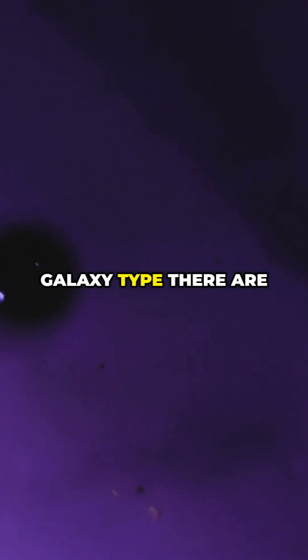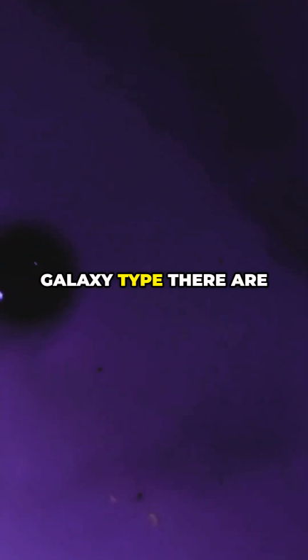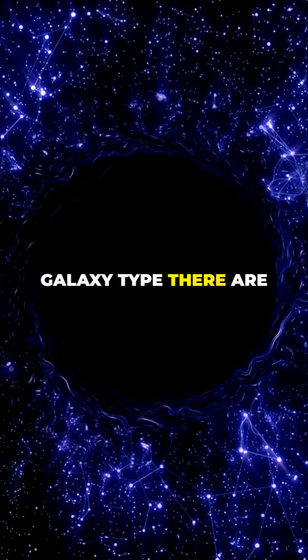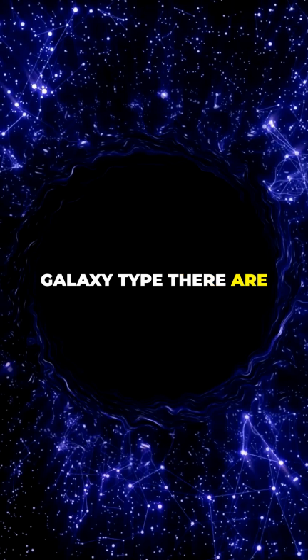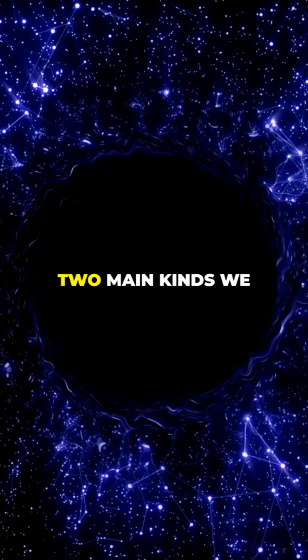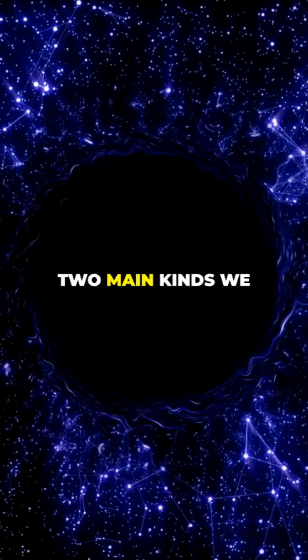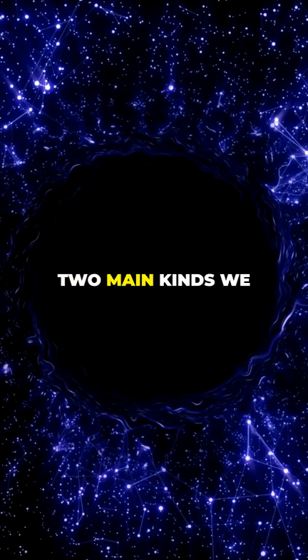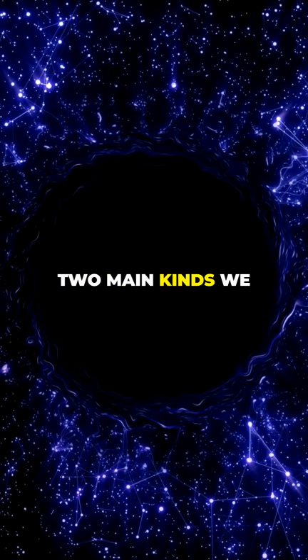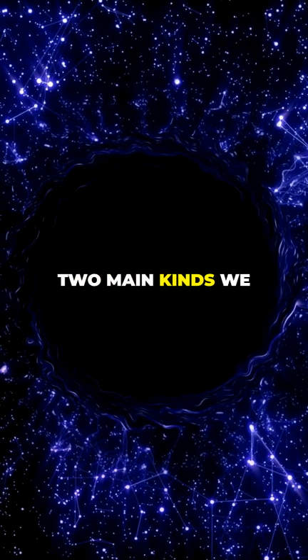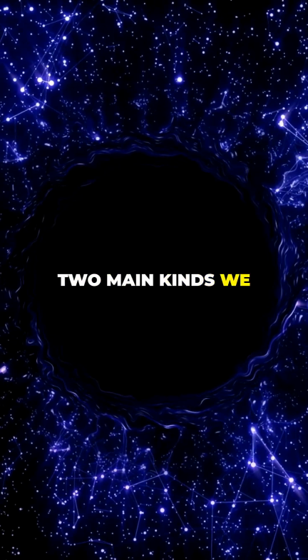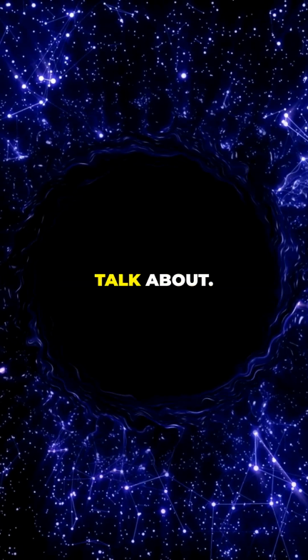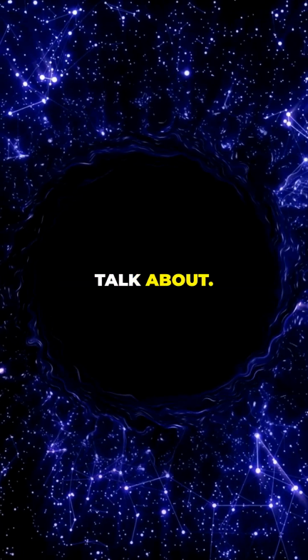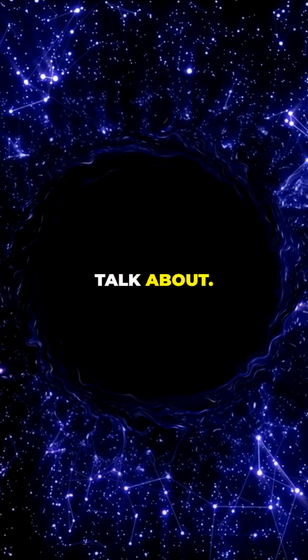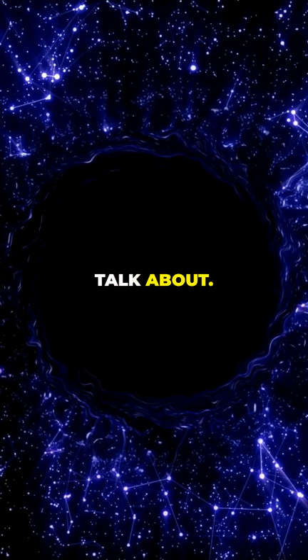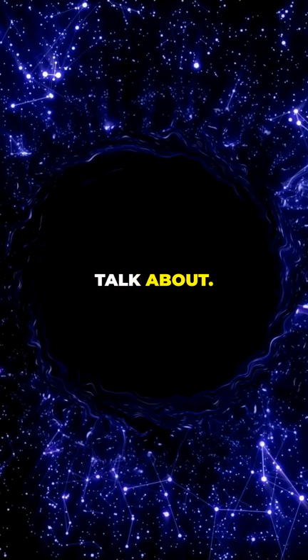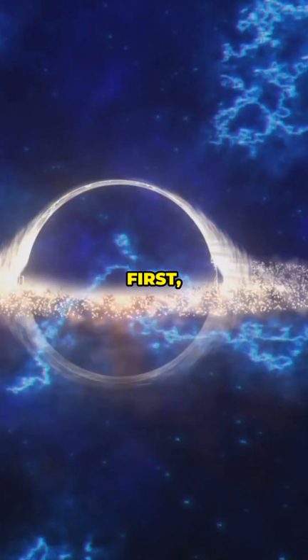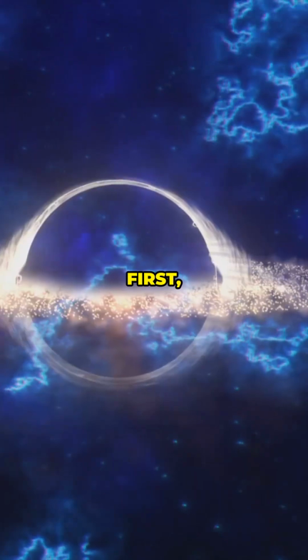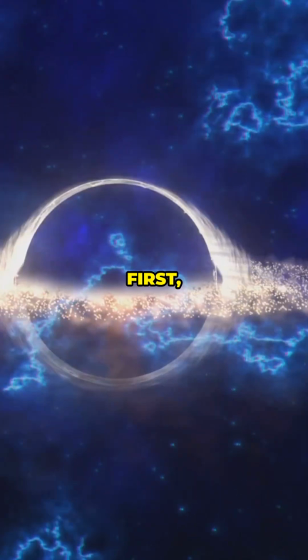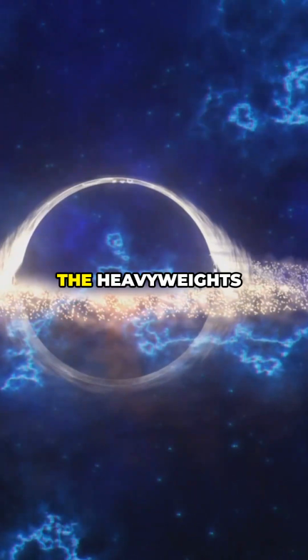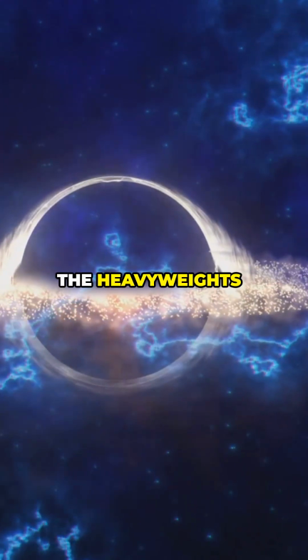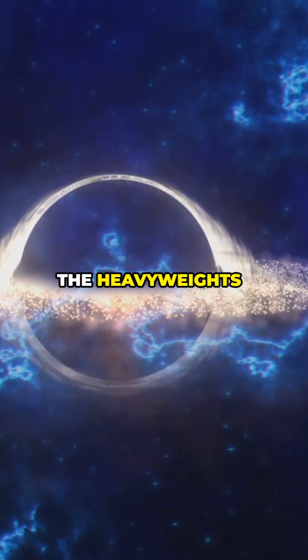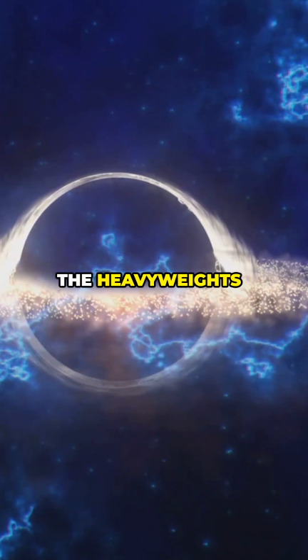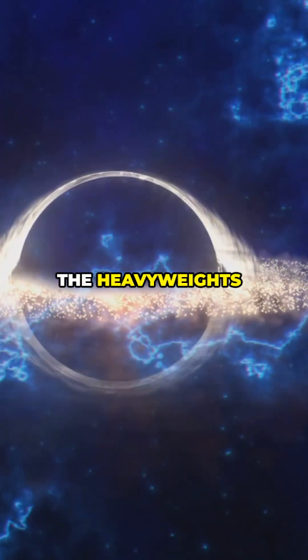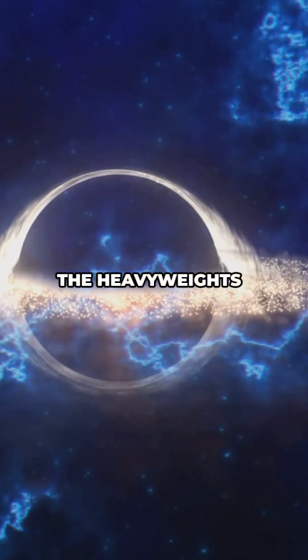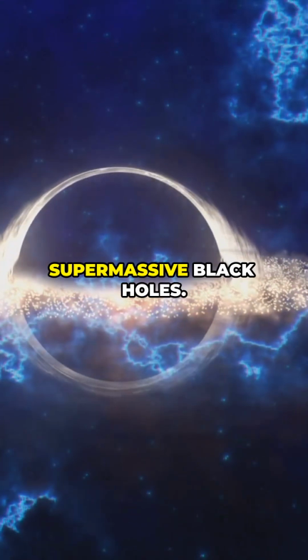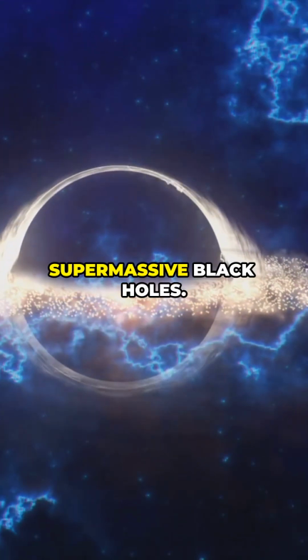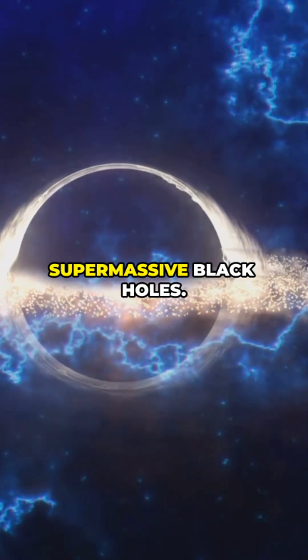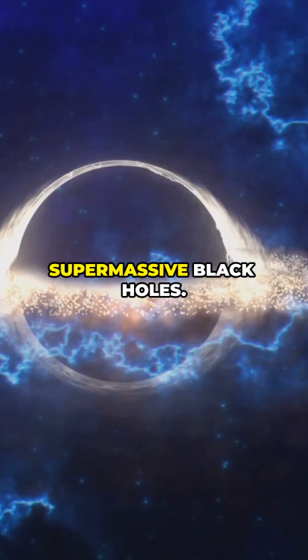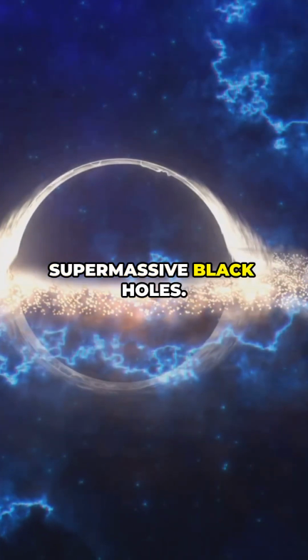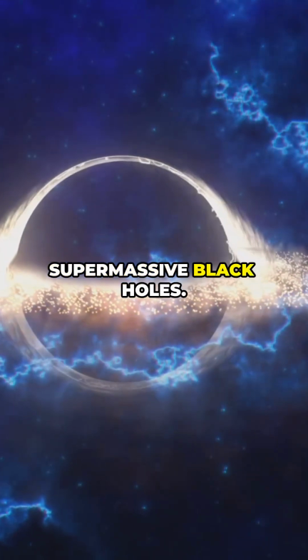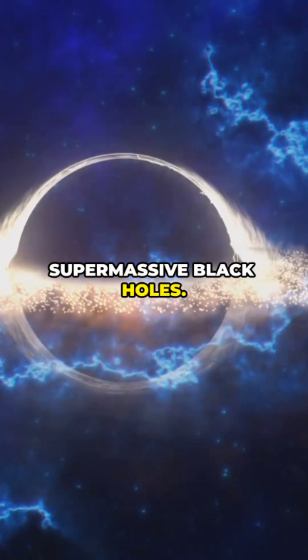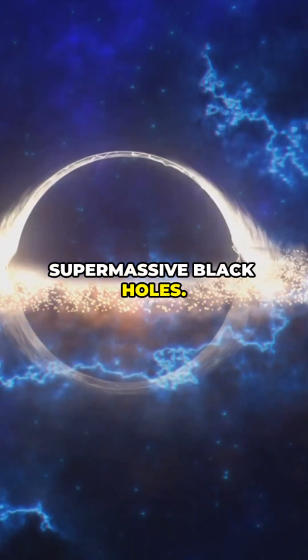There are two main kinds we talk about. First, the heavyweights: supermassive black holes.